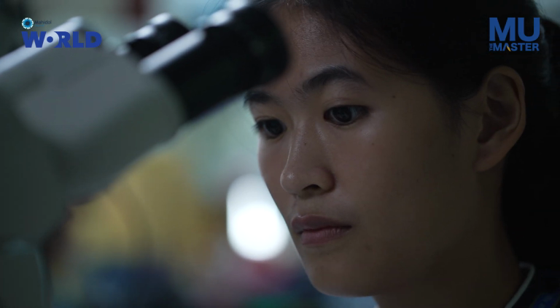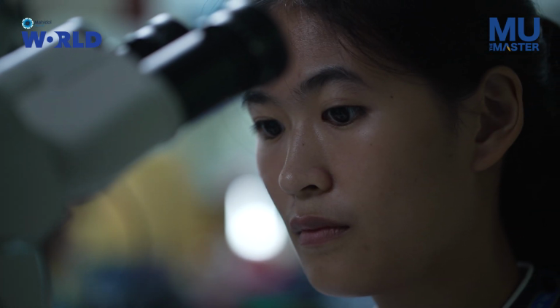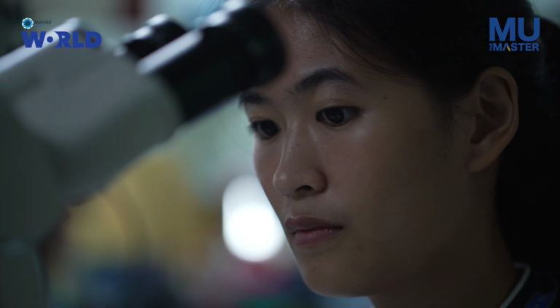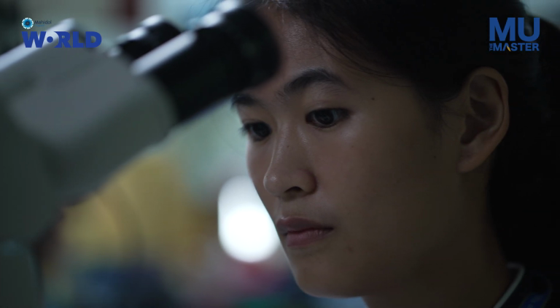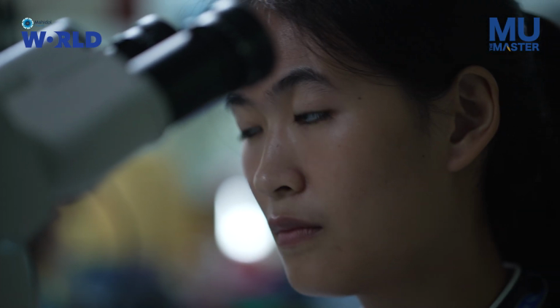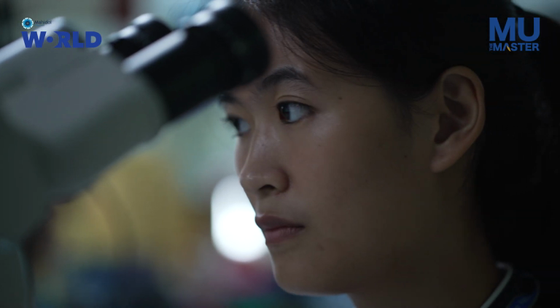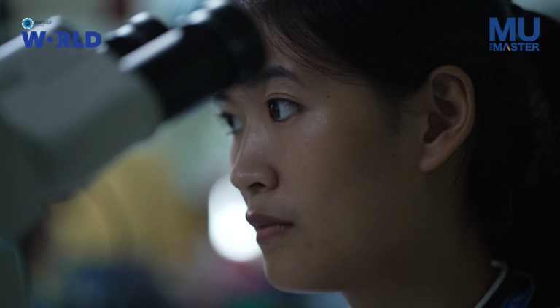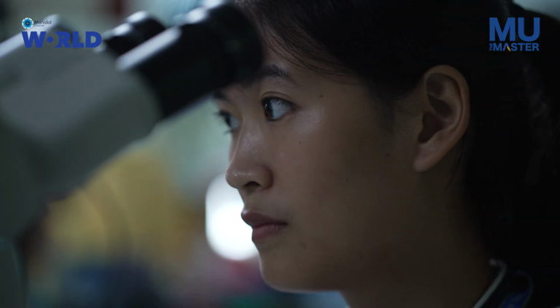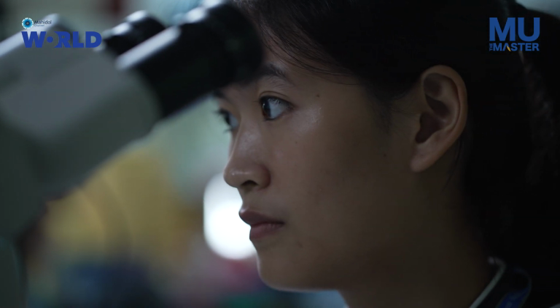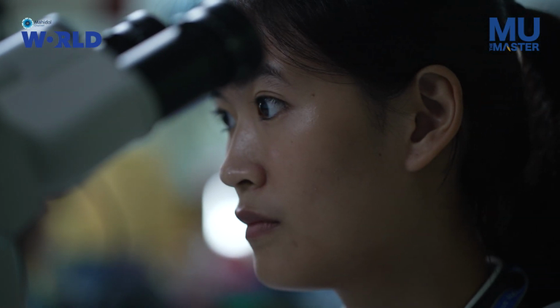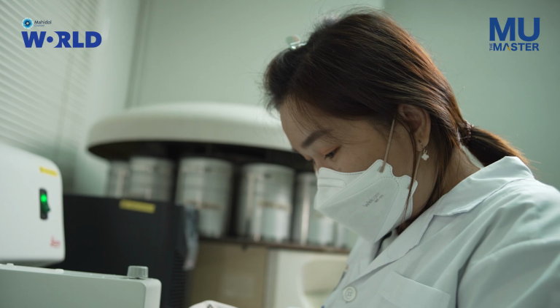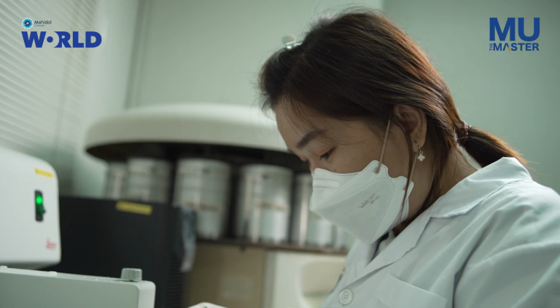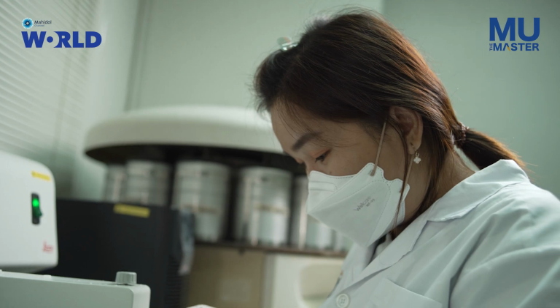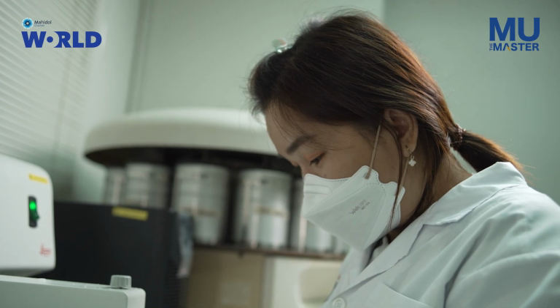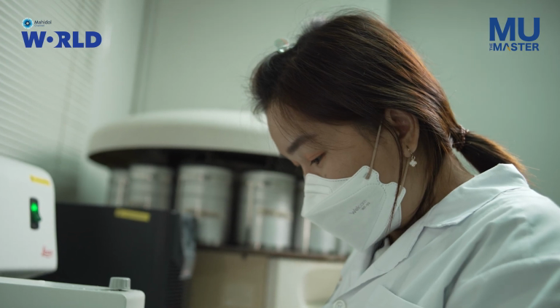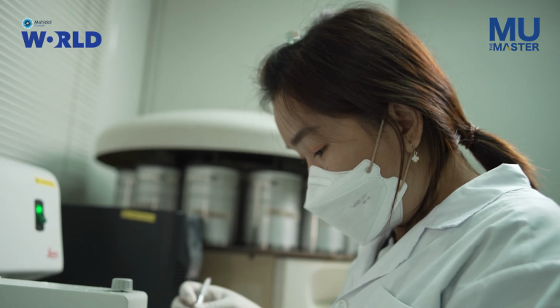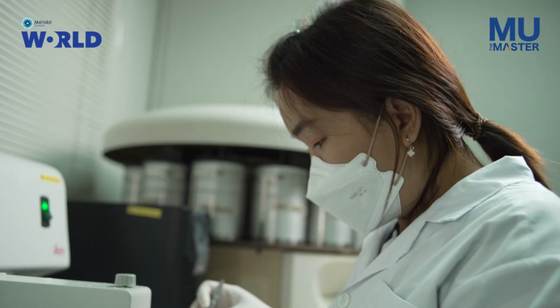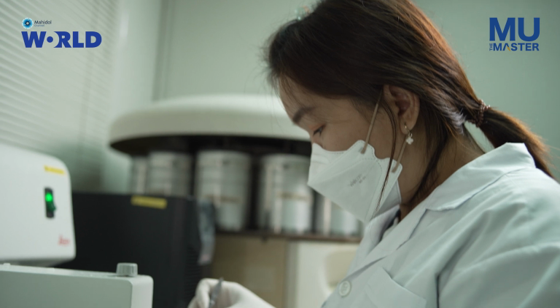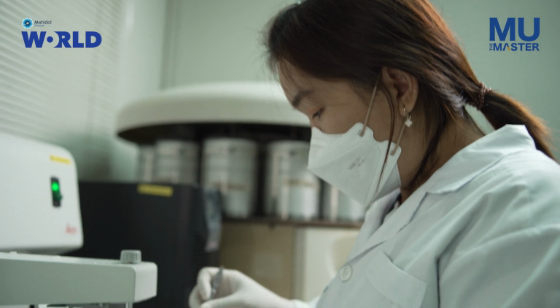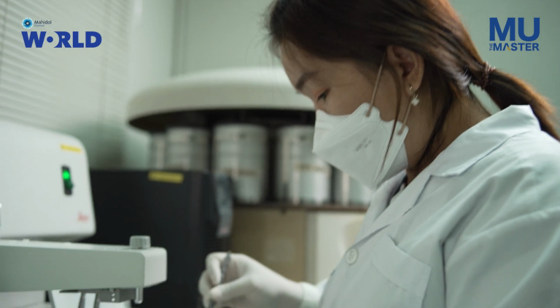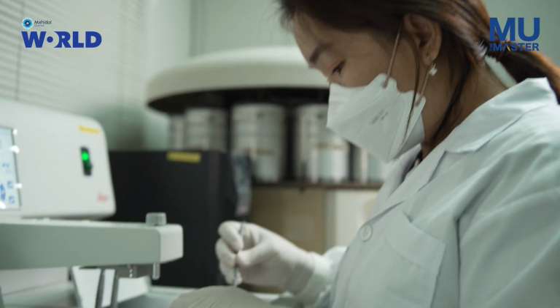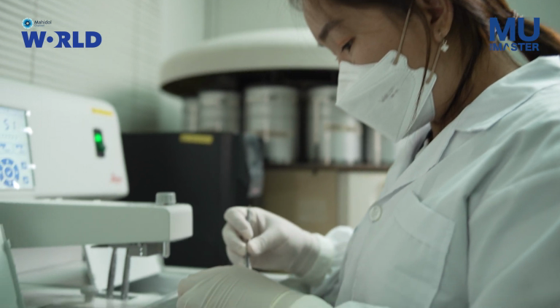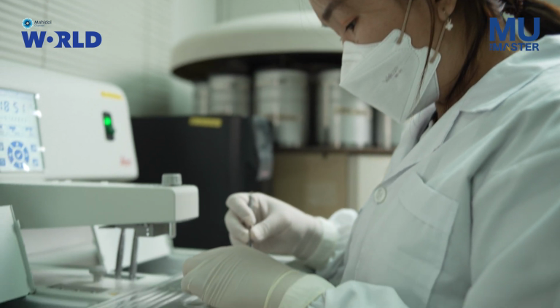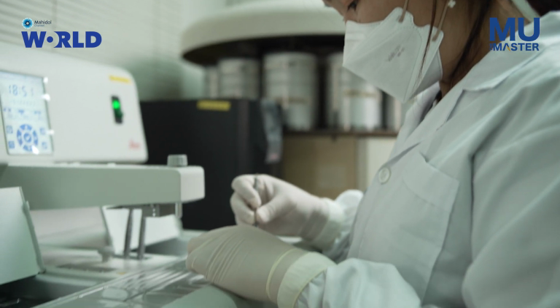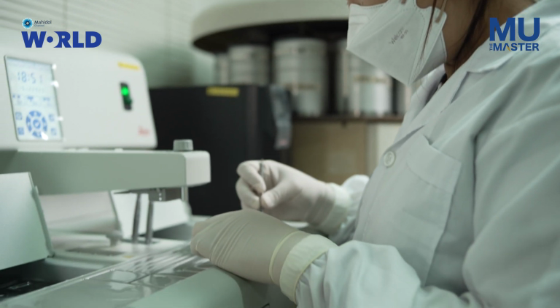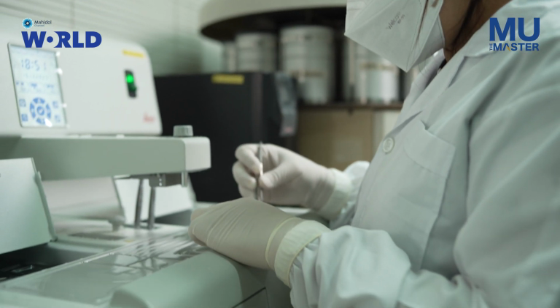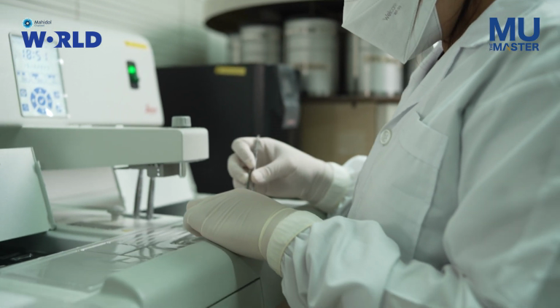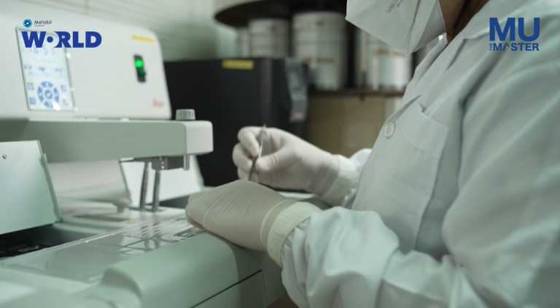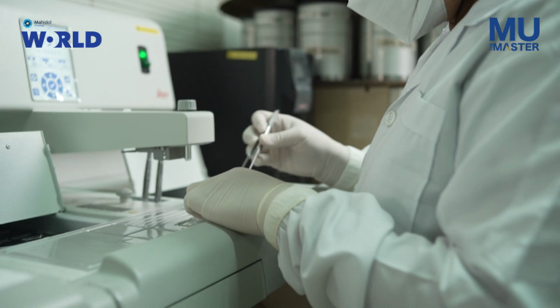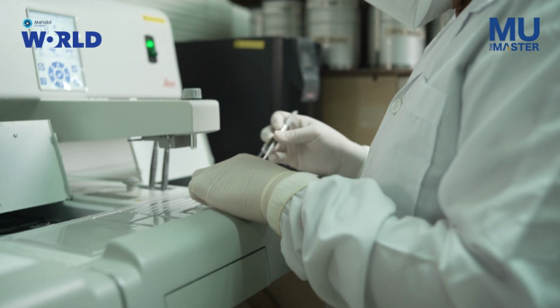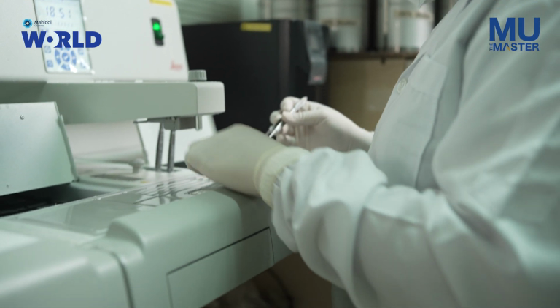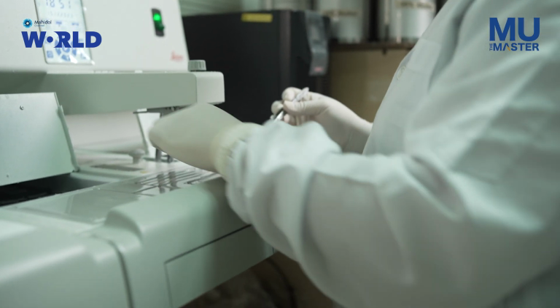Doing this work required many, many people, and without those people, I wouldn't have been able to do this.